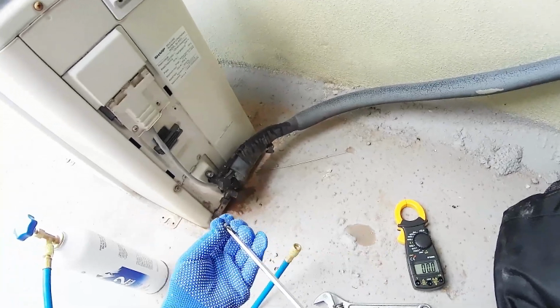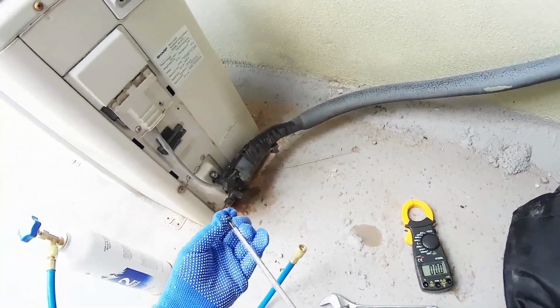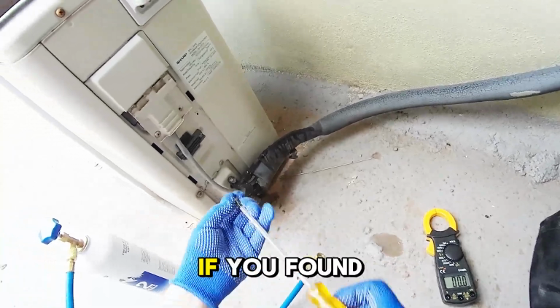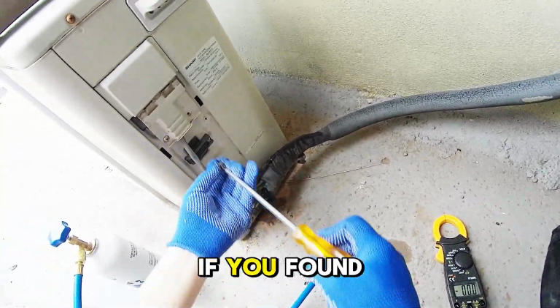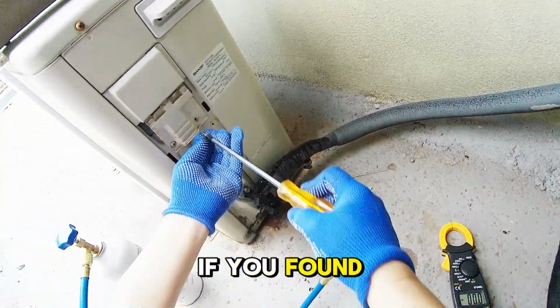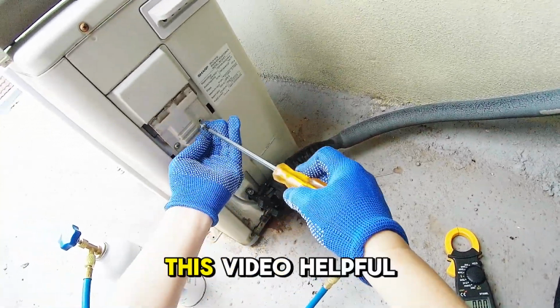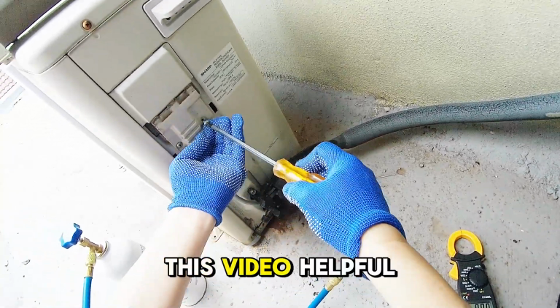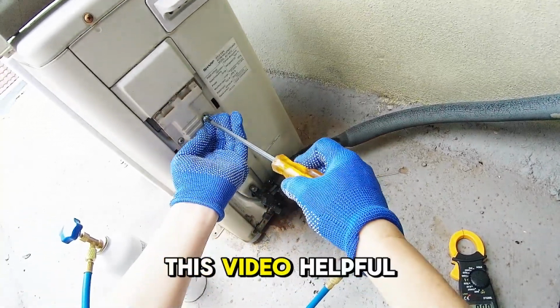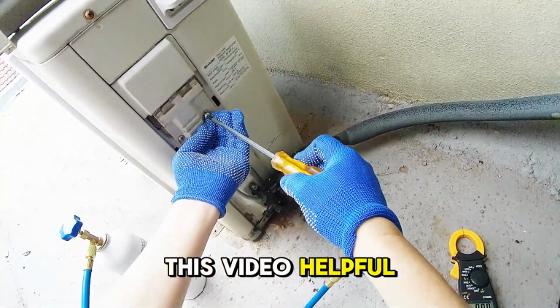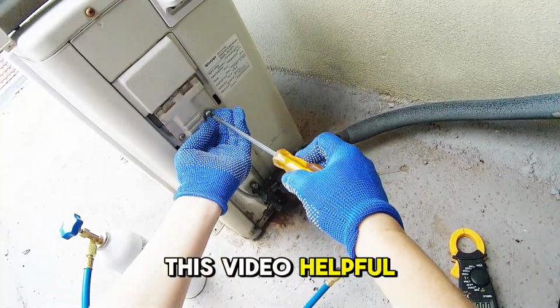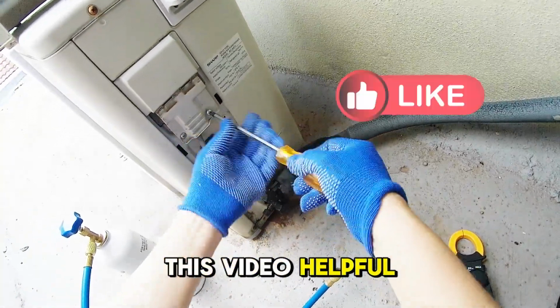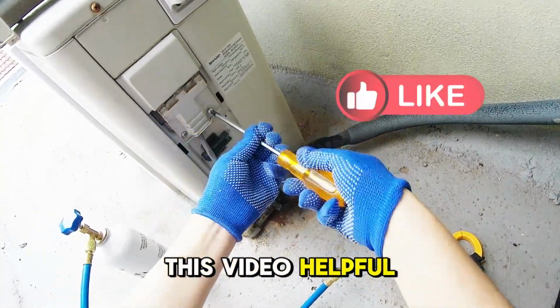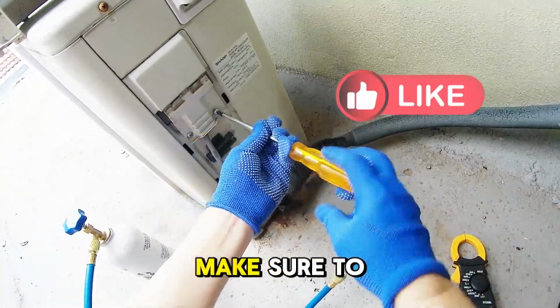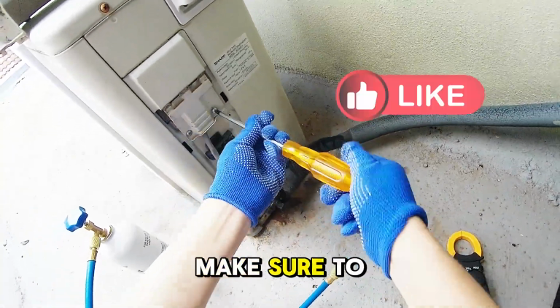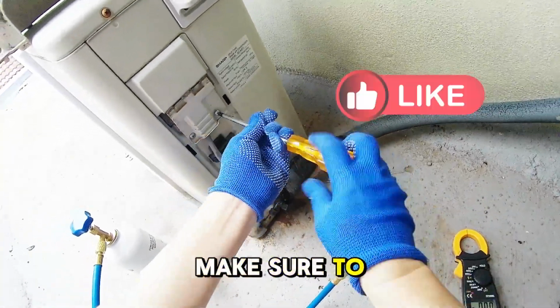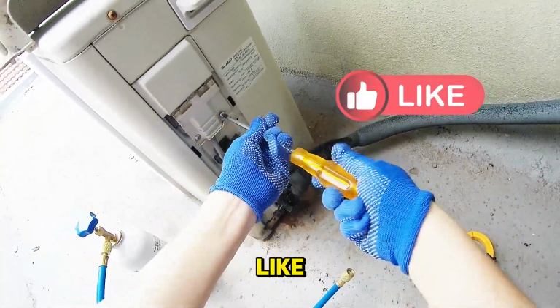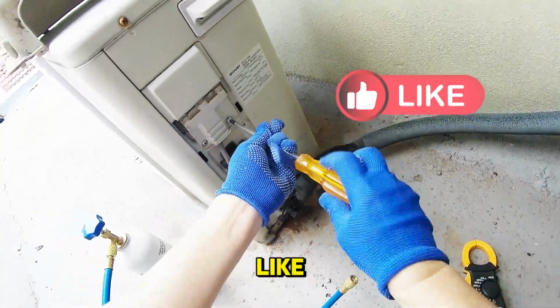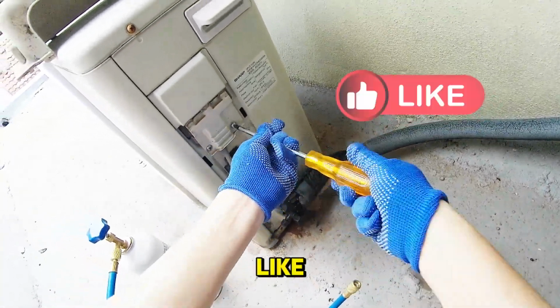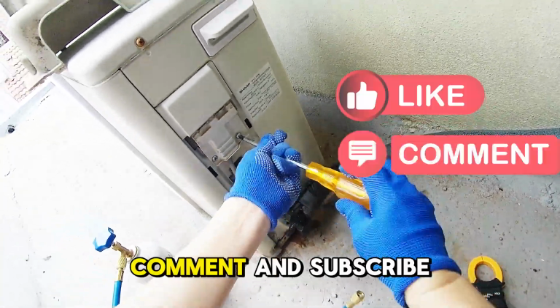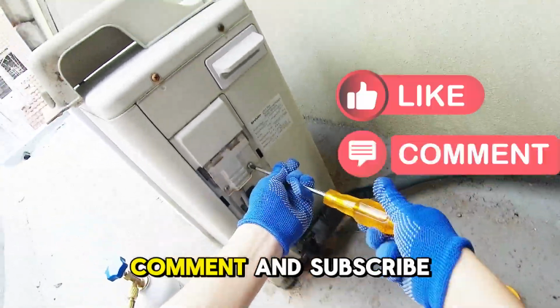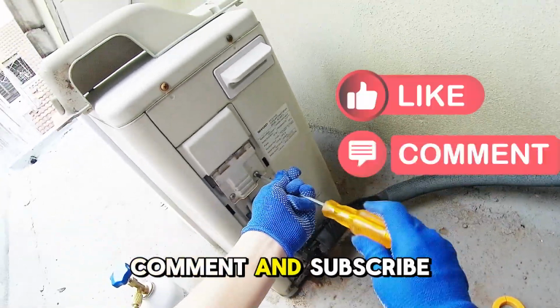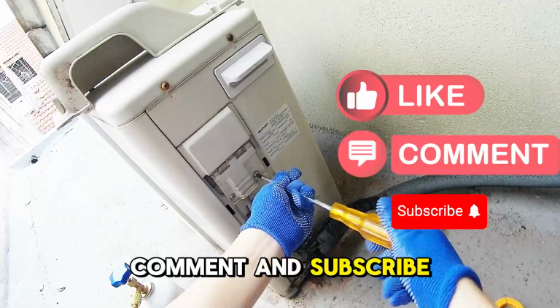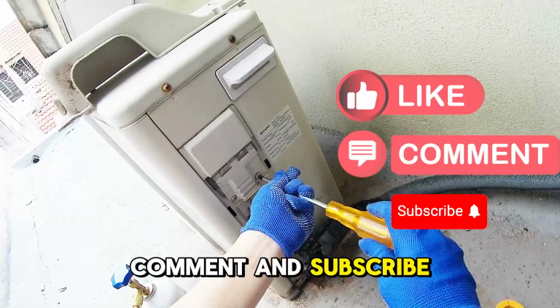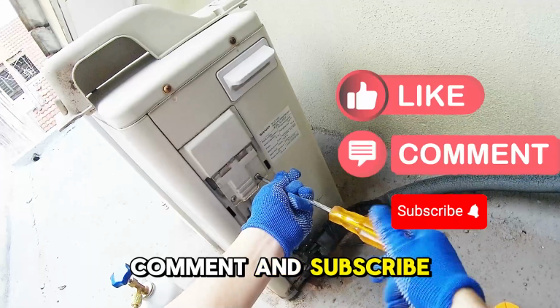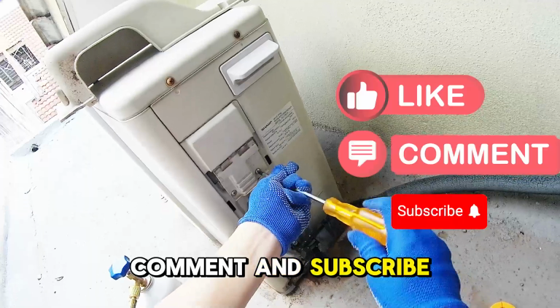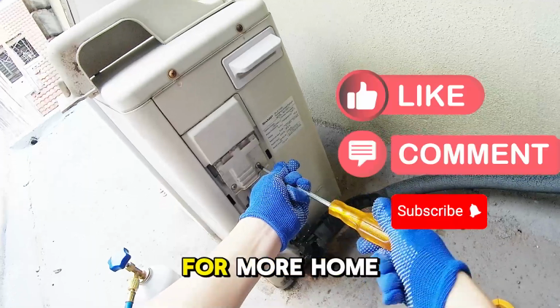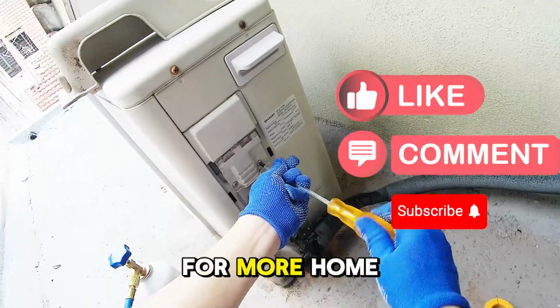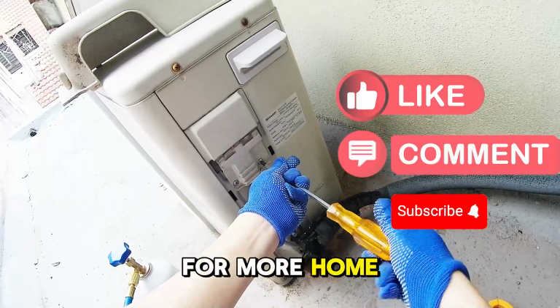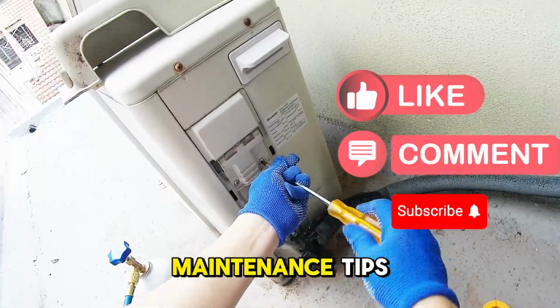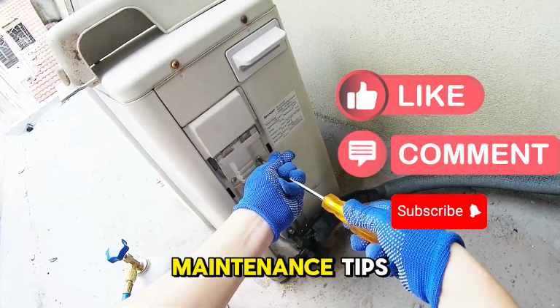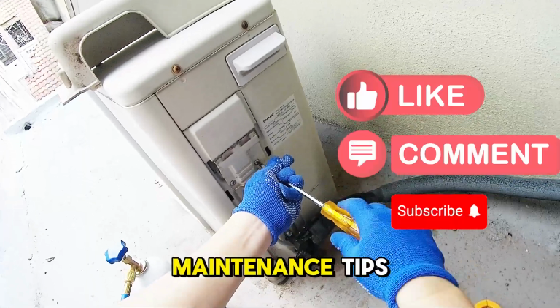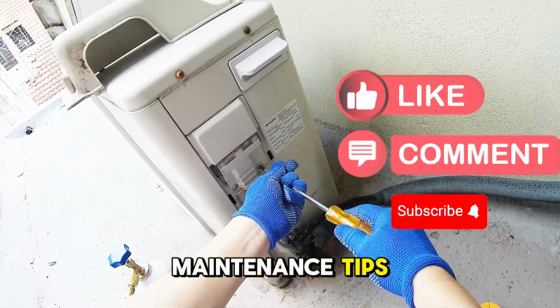If you found this video helpful, make sure to like, comment, and subscribe for more home maintenance tips.